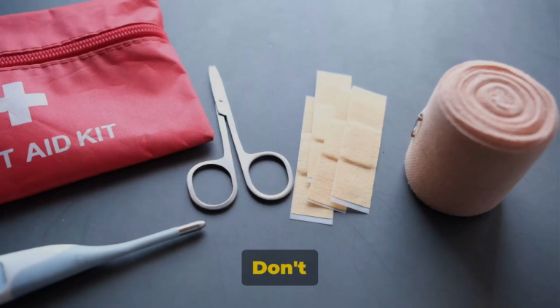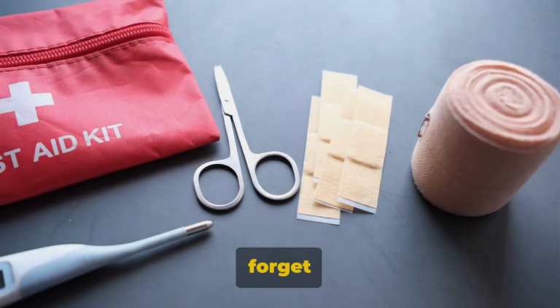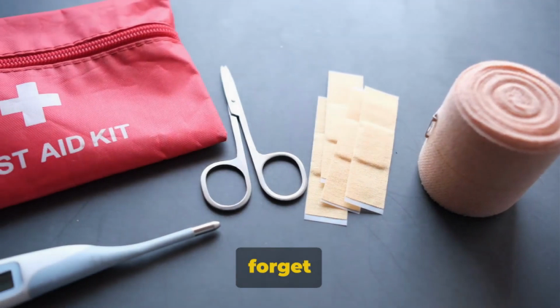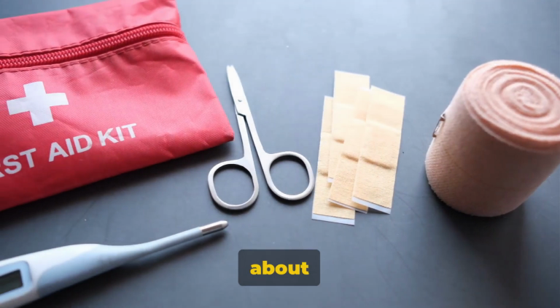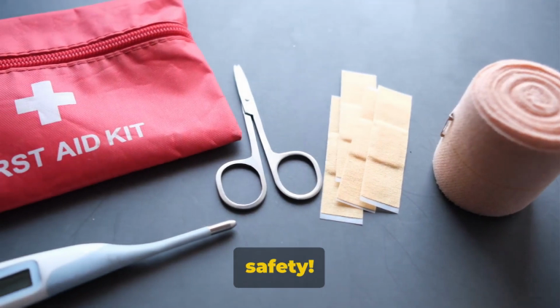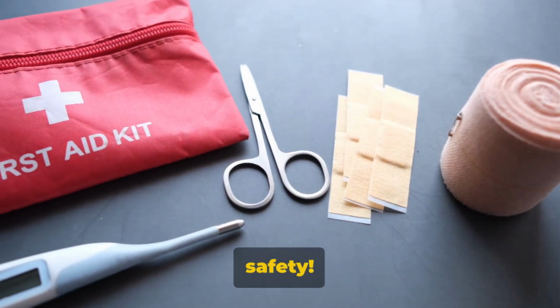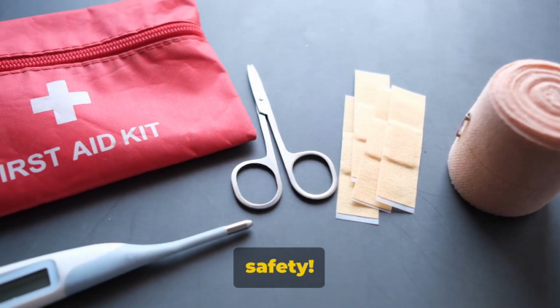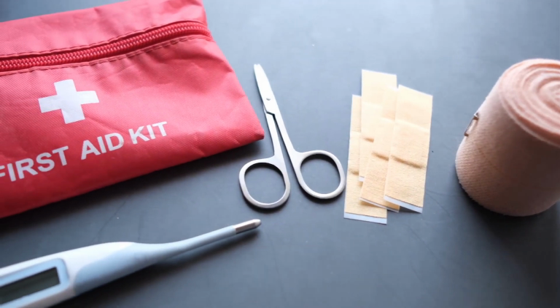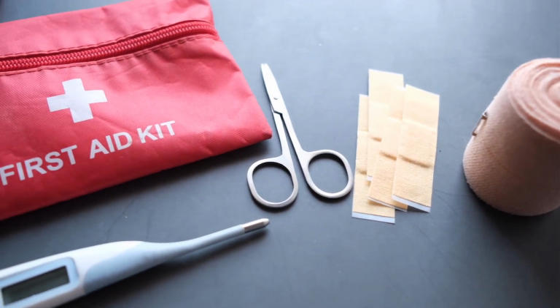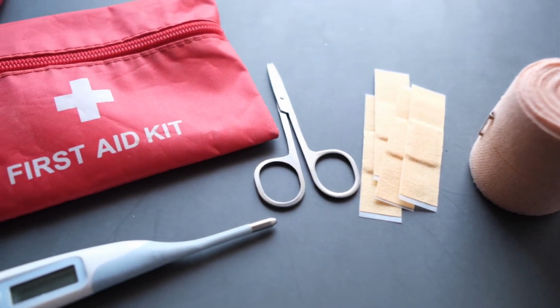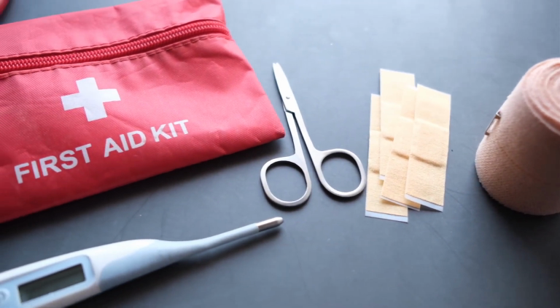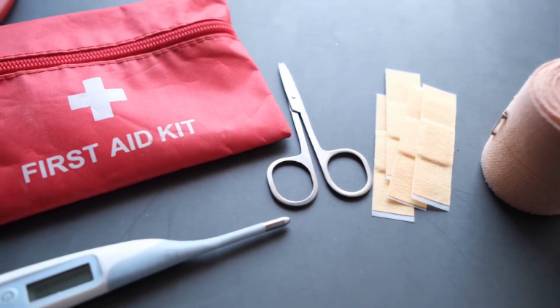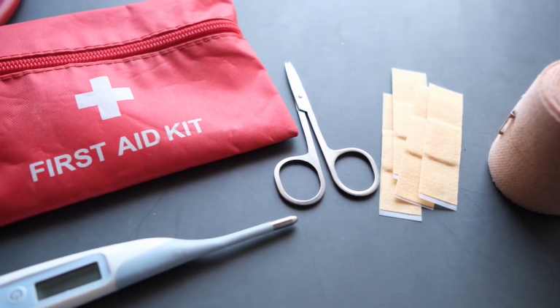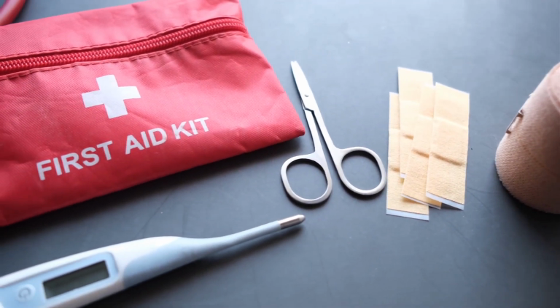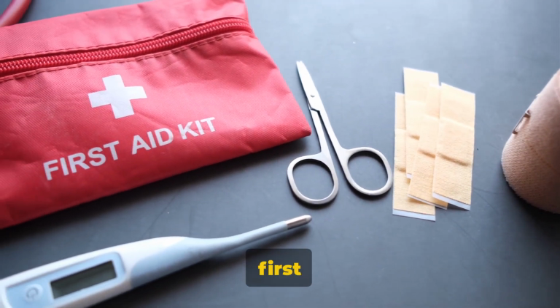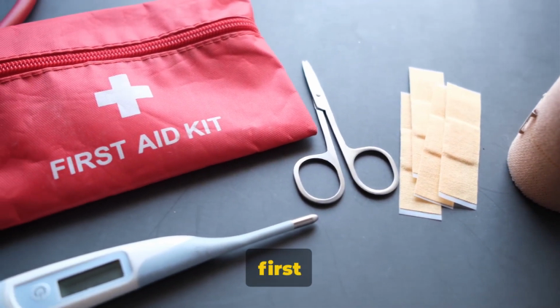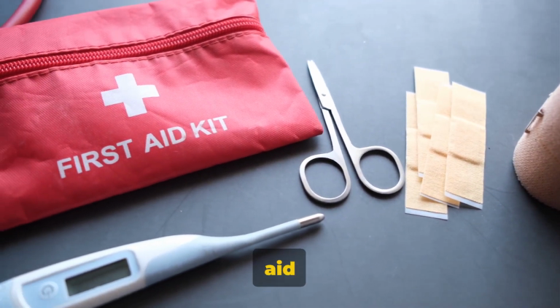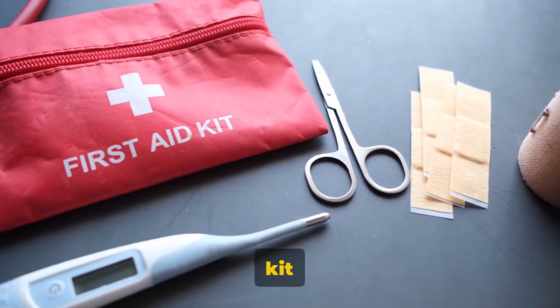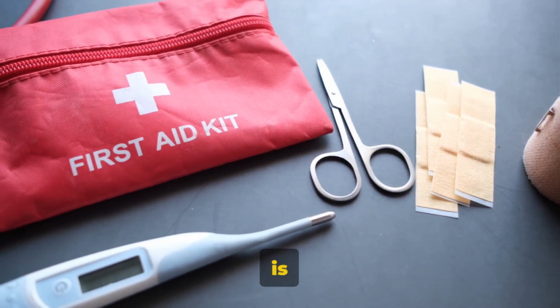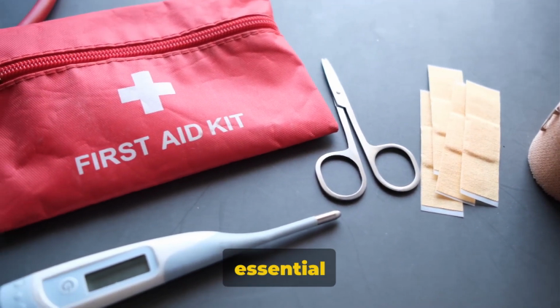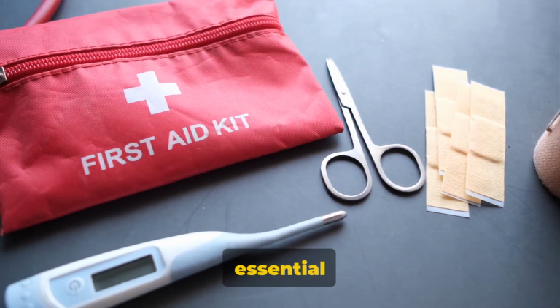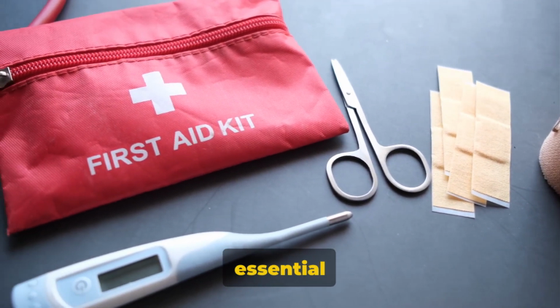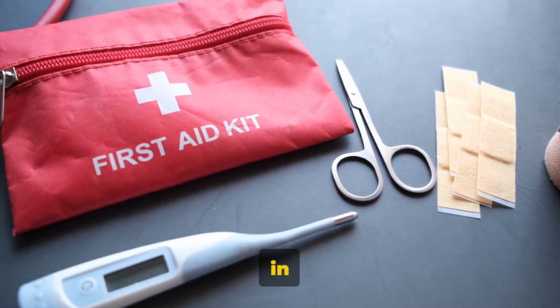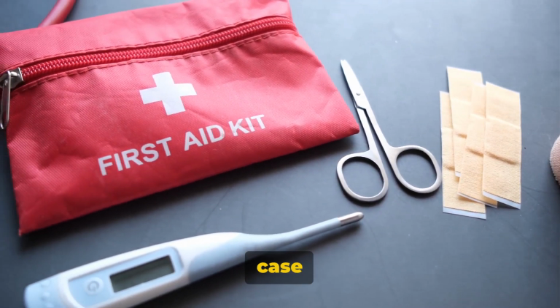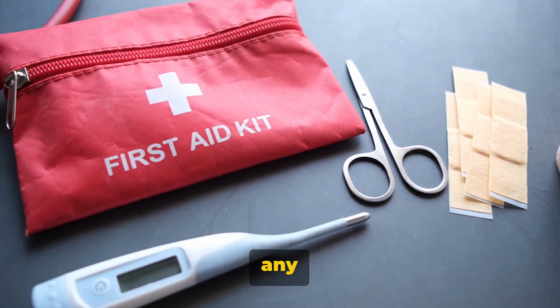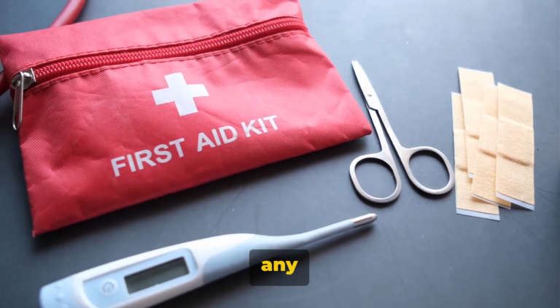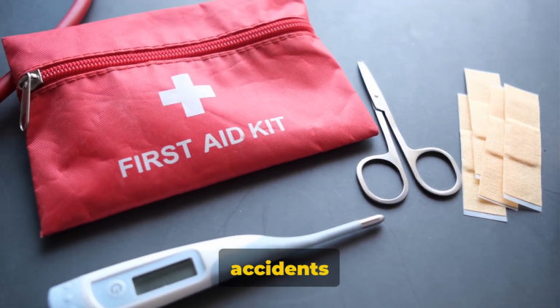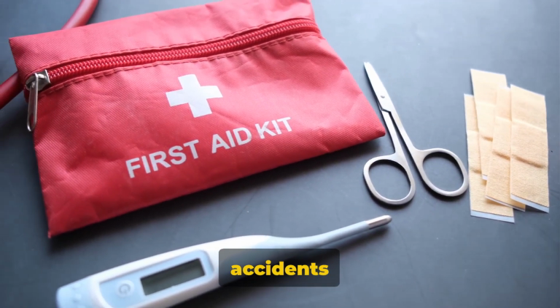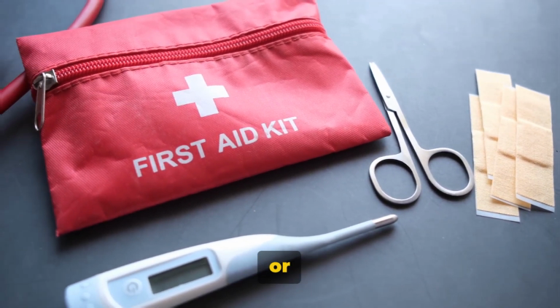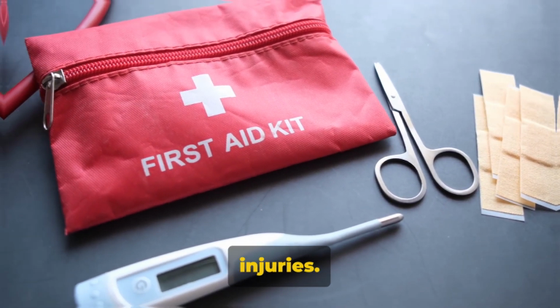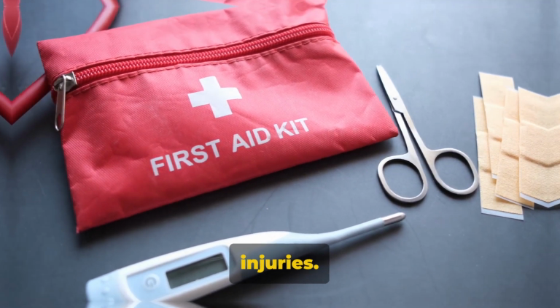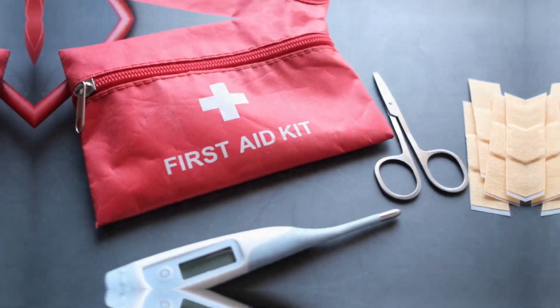Don't forget about safety. A first aid kit is essential in case of any accidents or injuries.